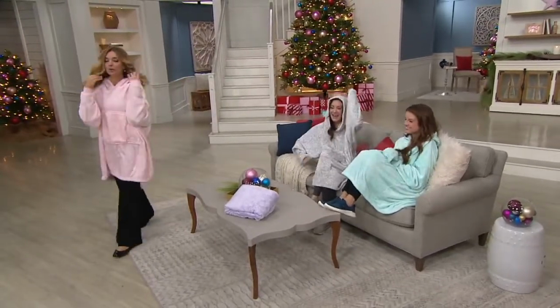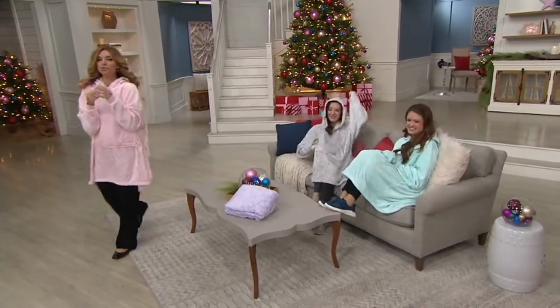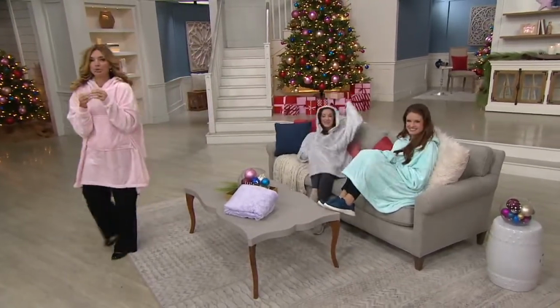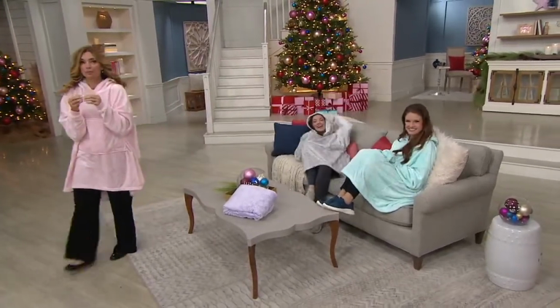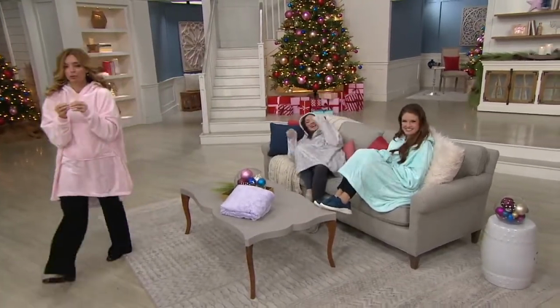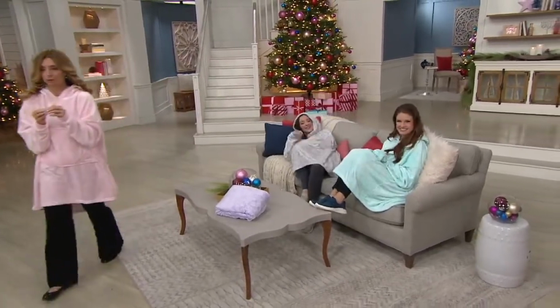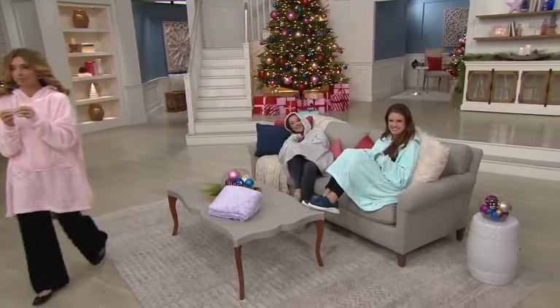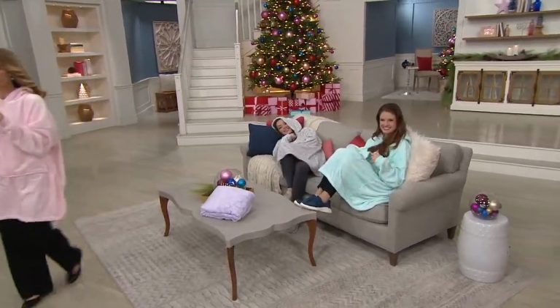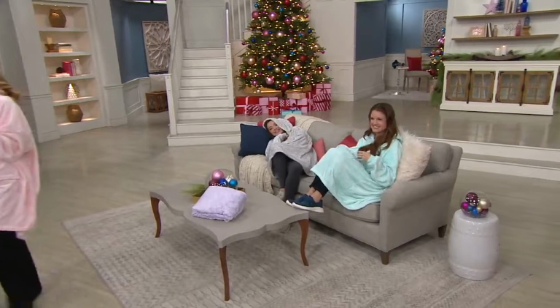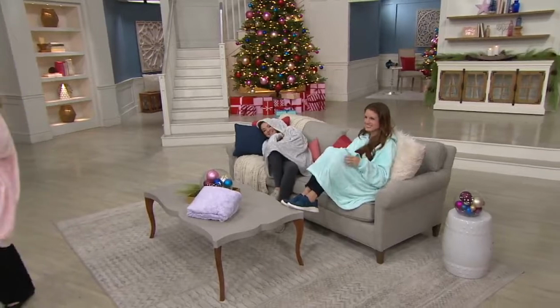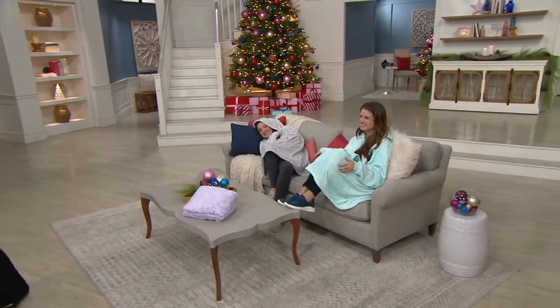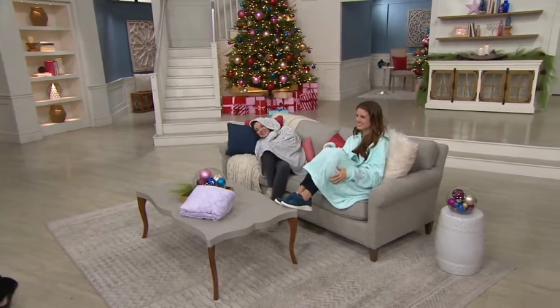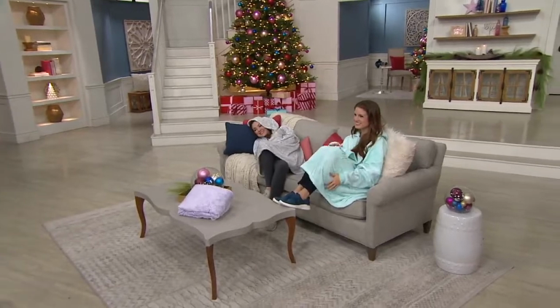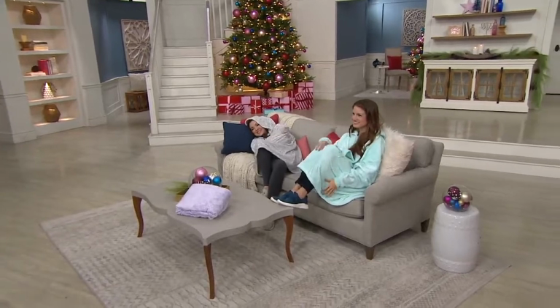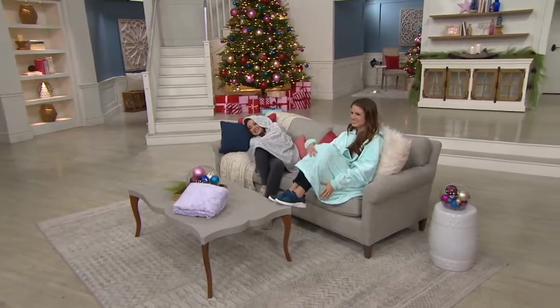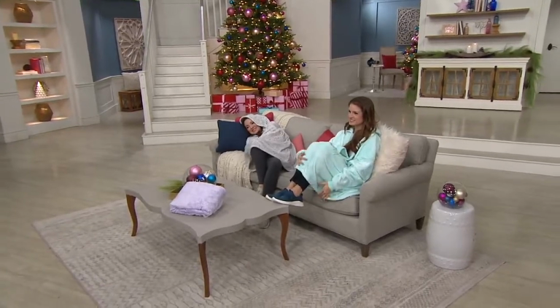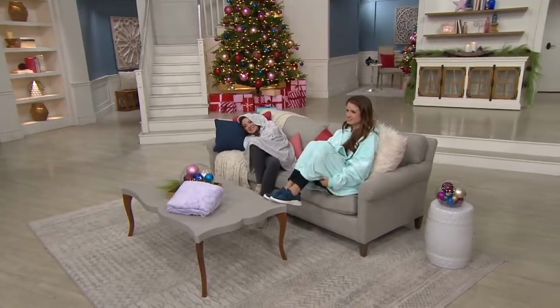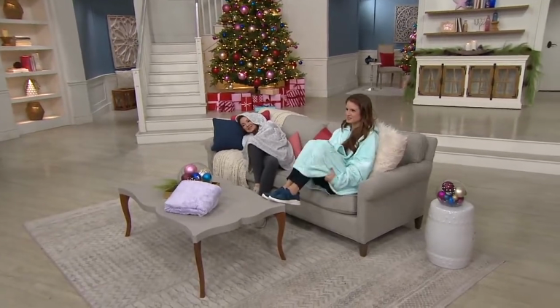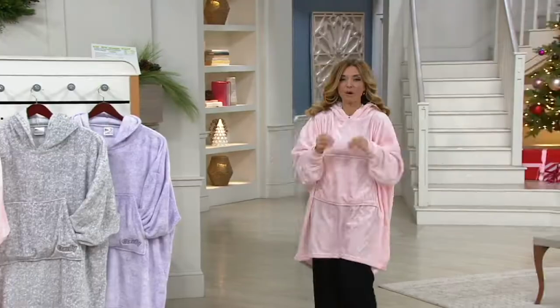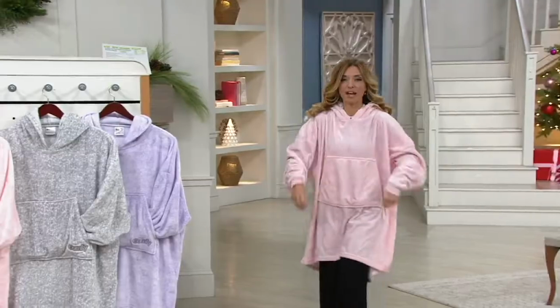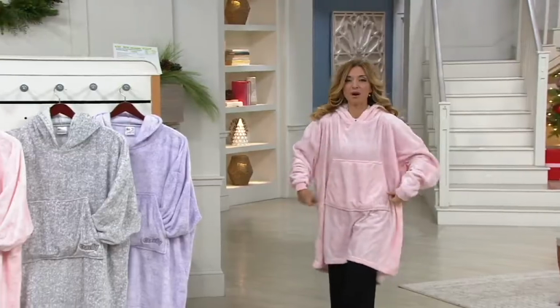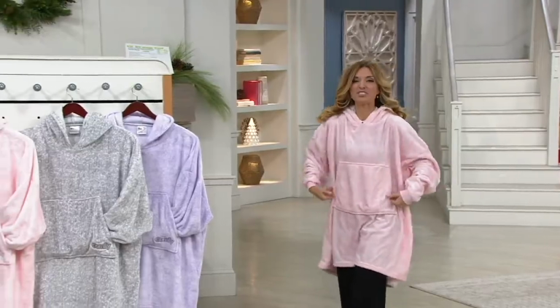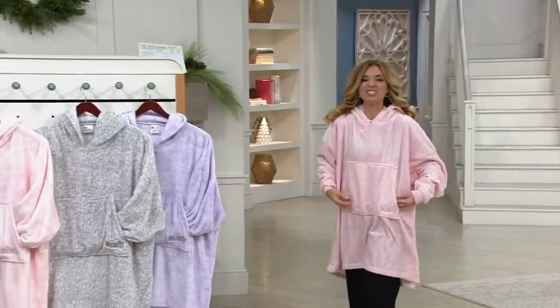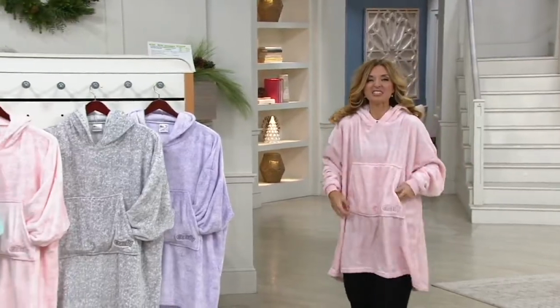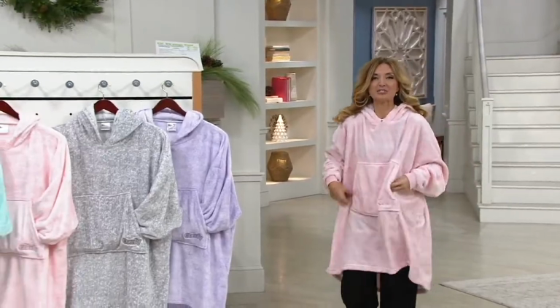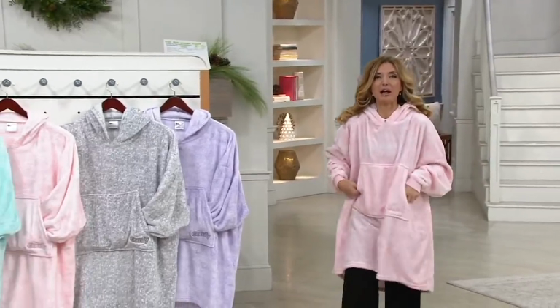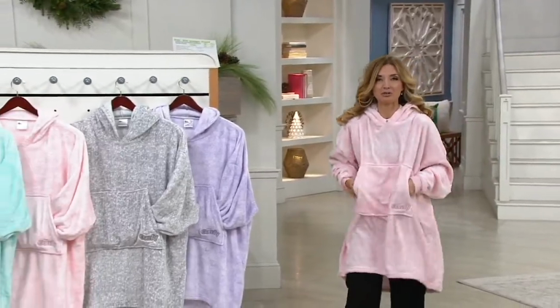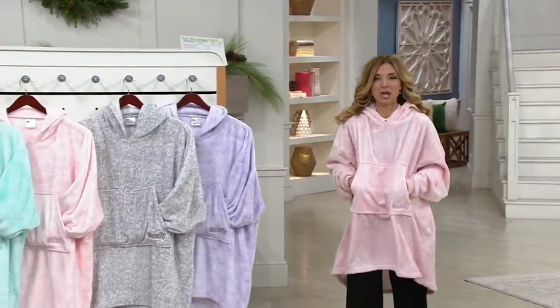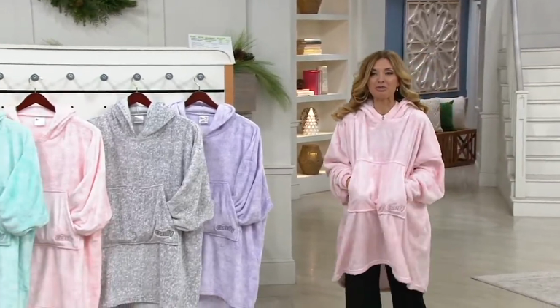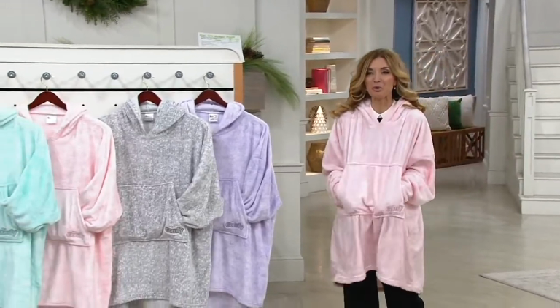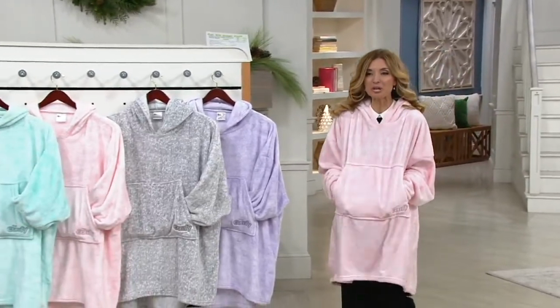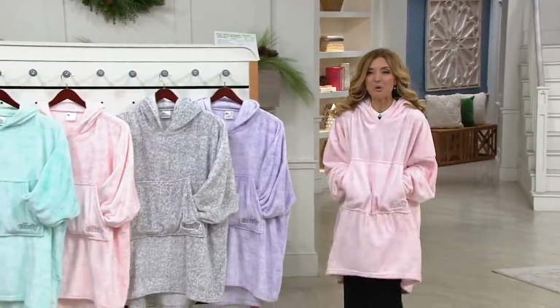It's sold out before. It's on a crazy good easy pay right now of $6.31.